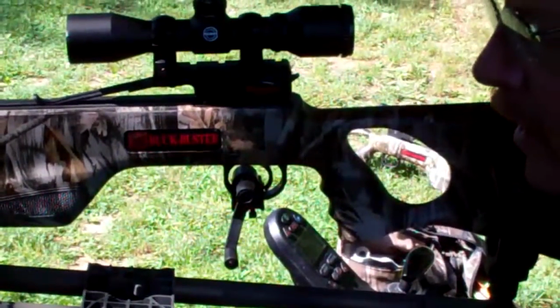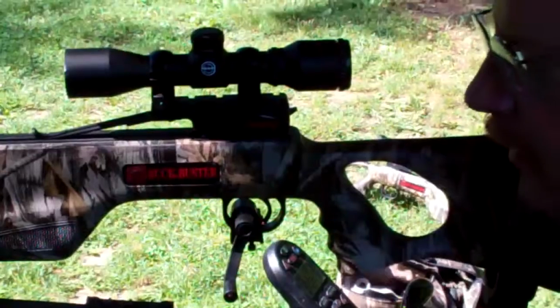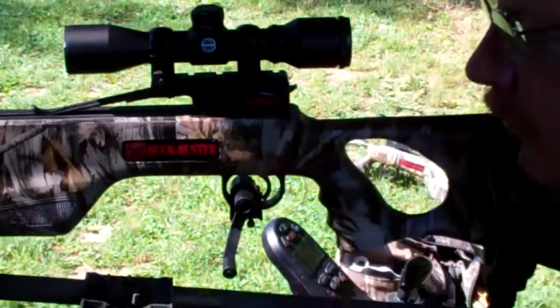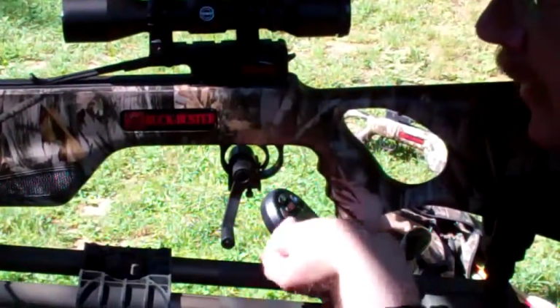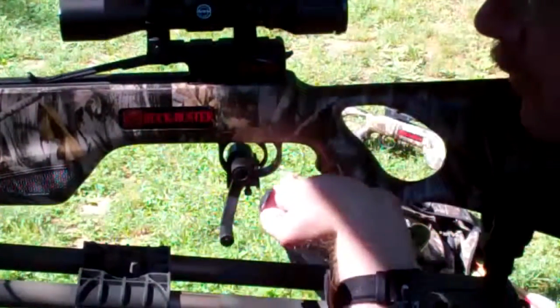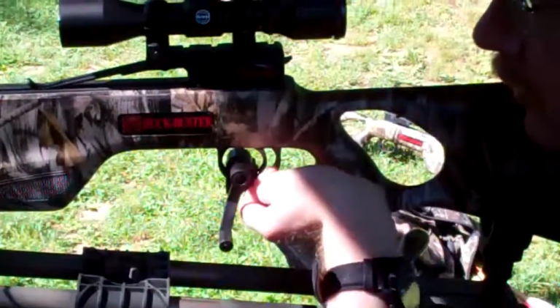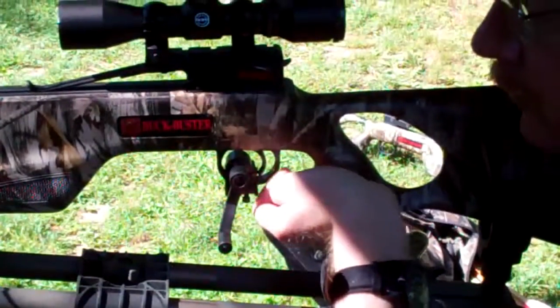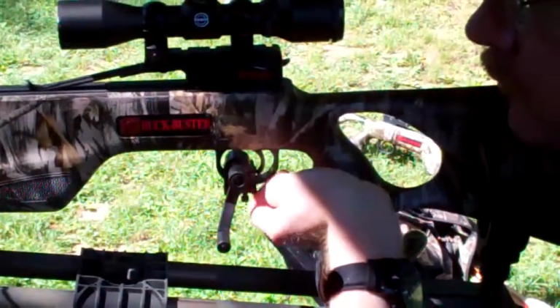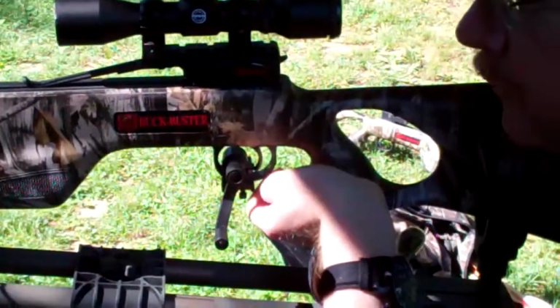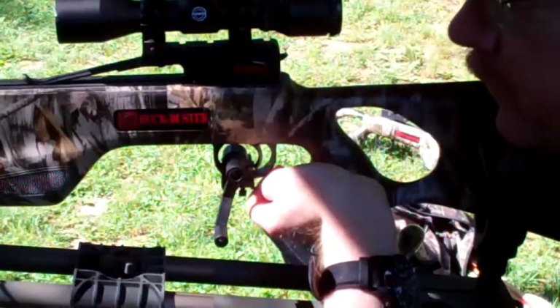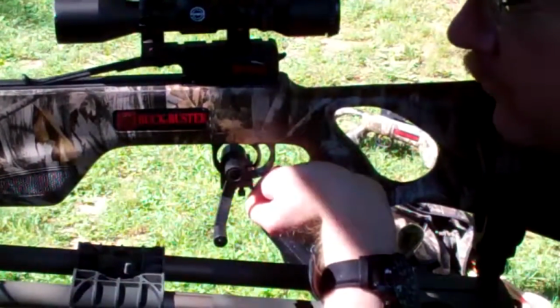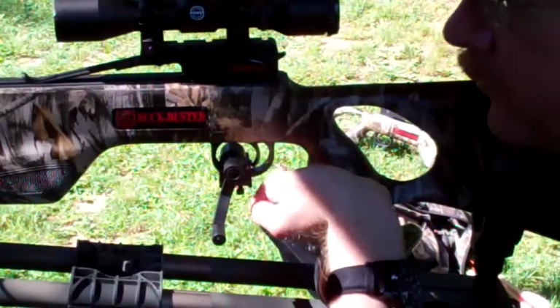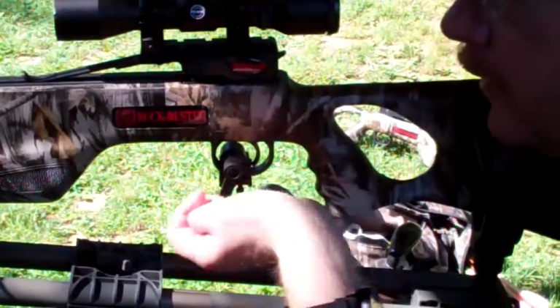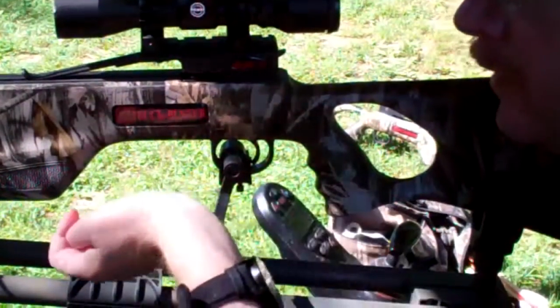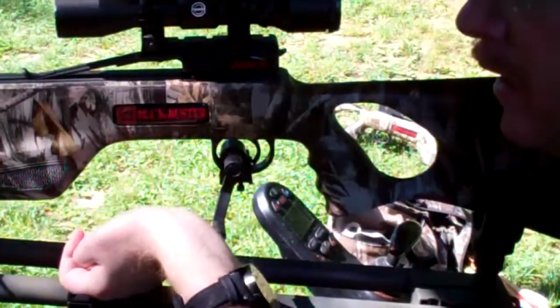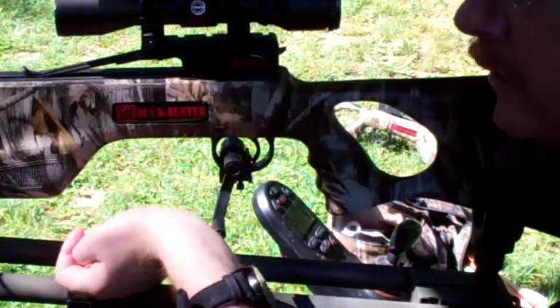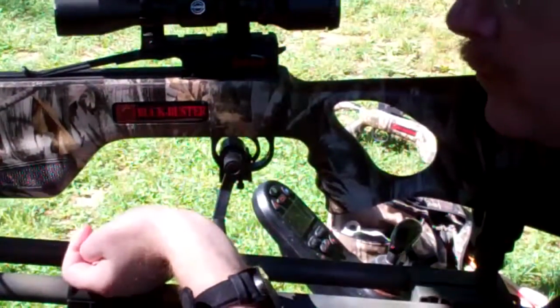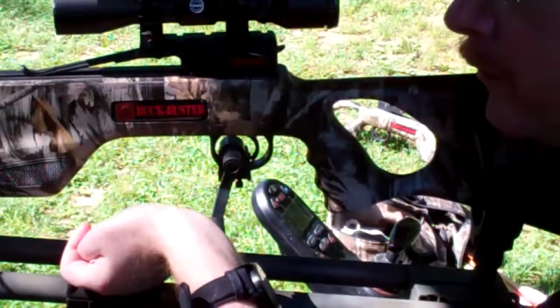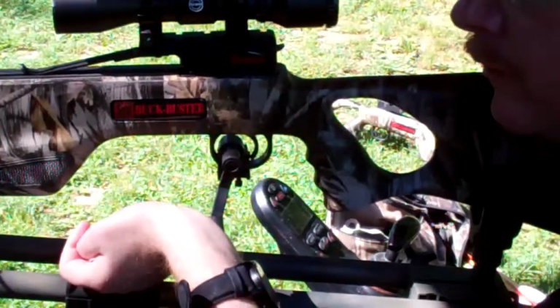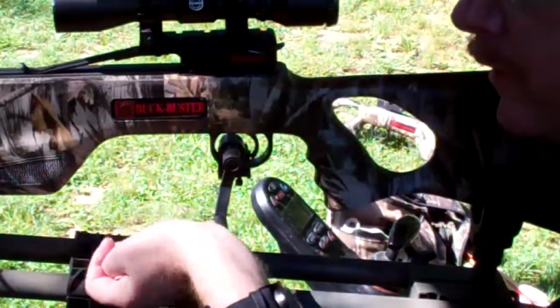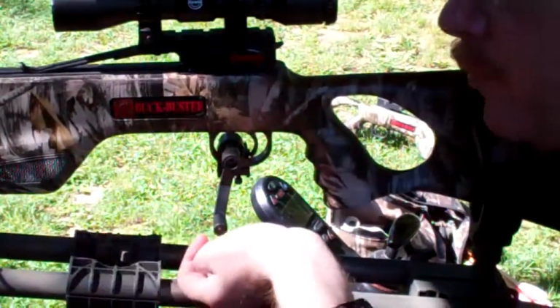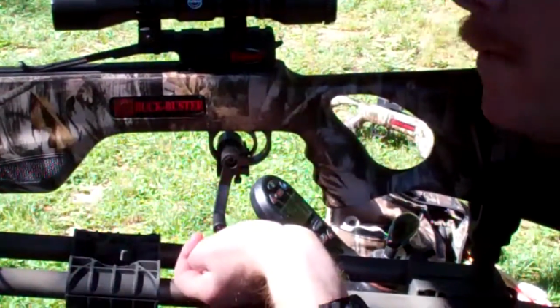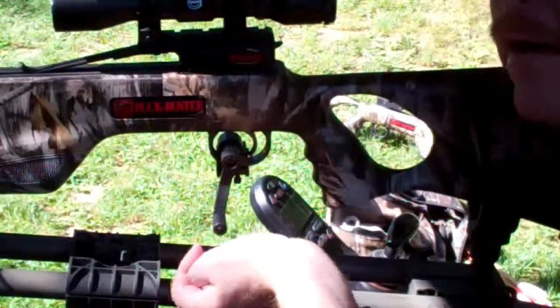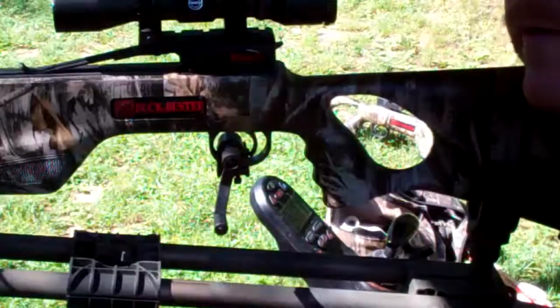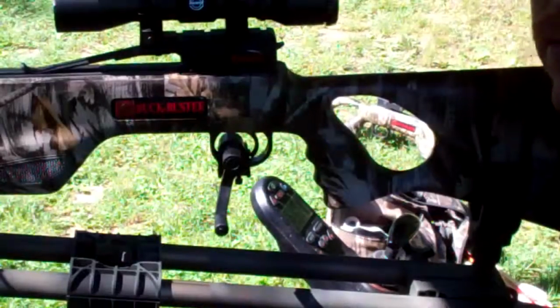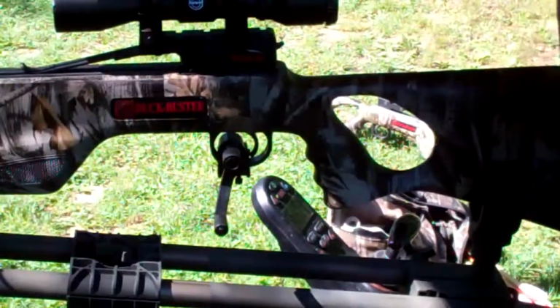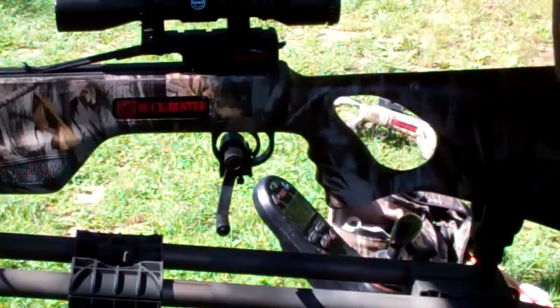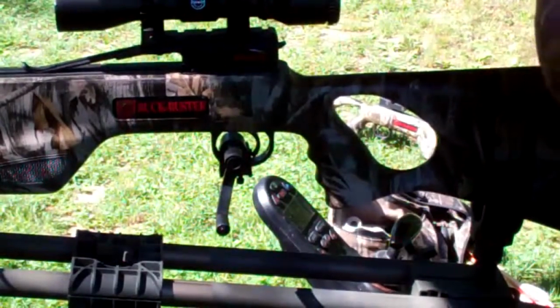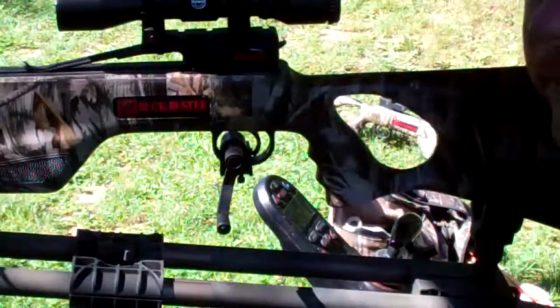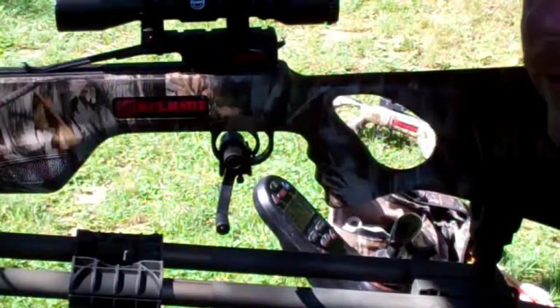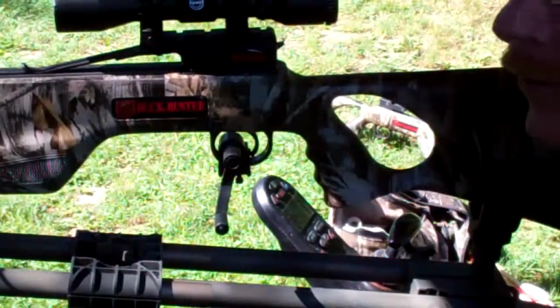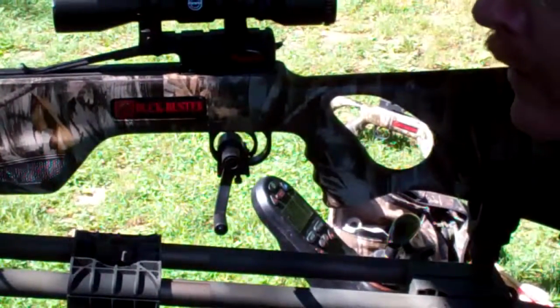Because I'm unable to use my fingers for the trigger, I use my wrist and I pull back on this and it activates the trigger.